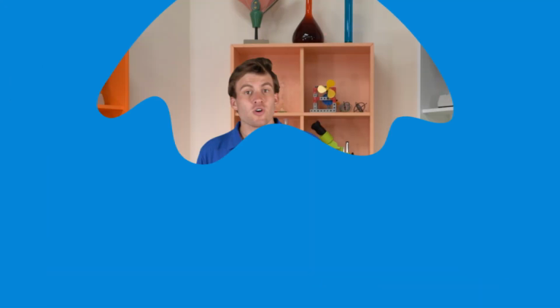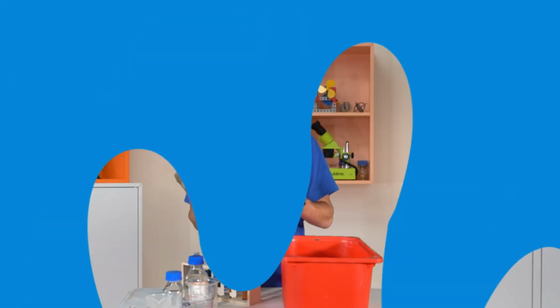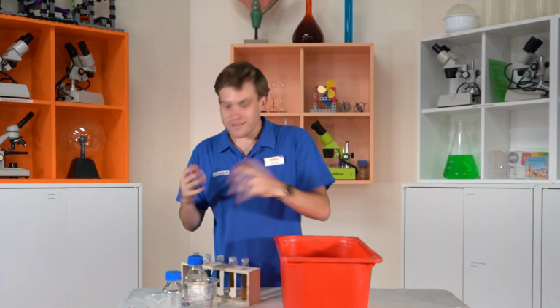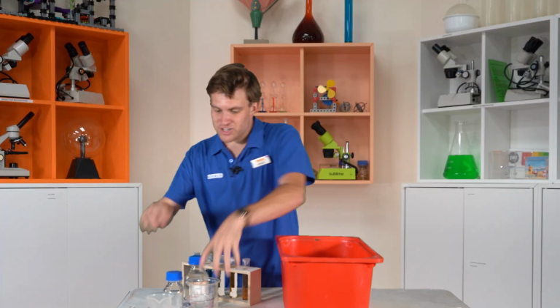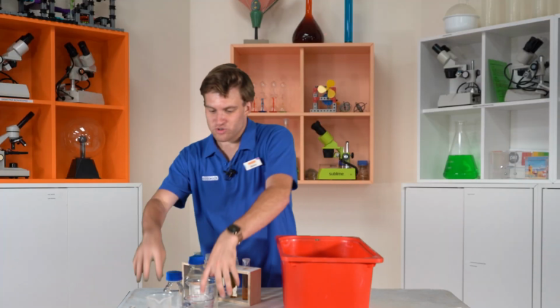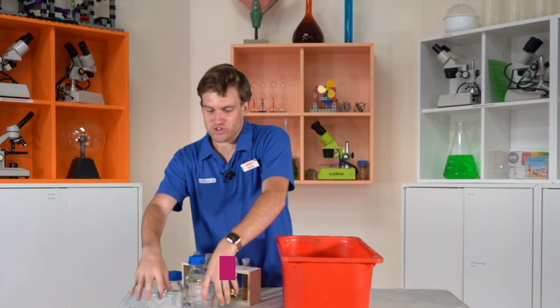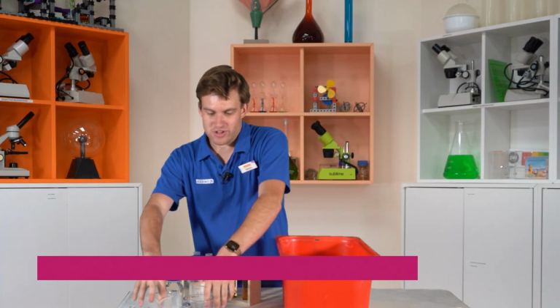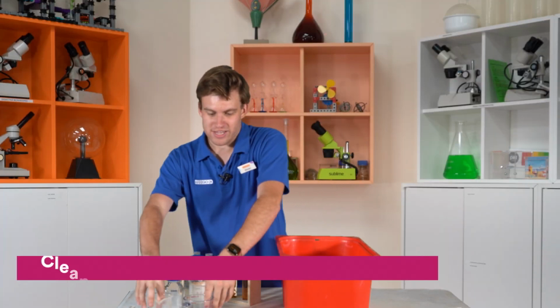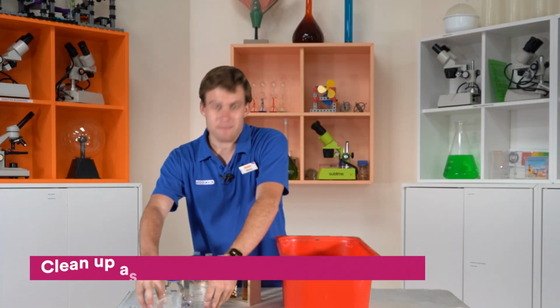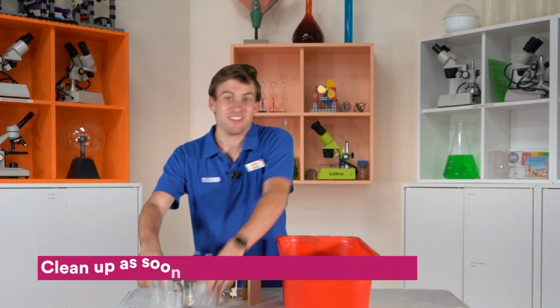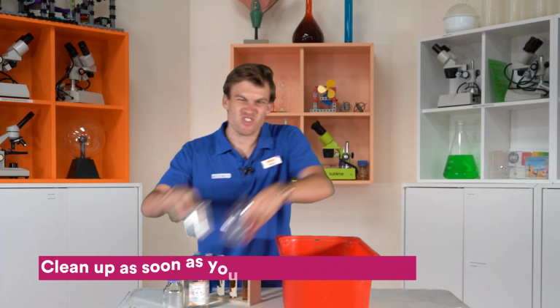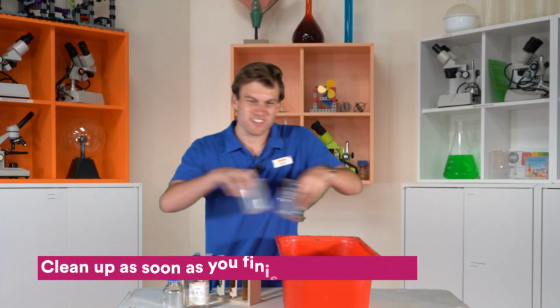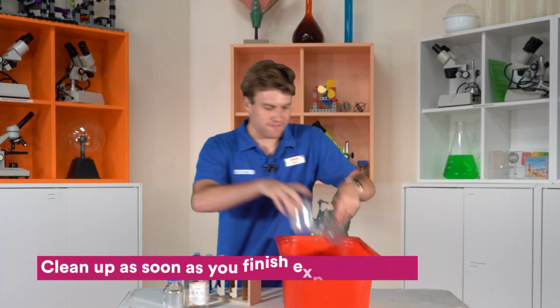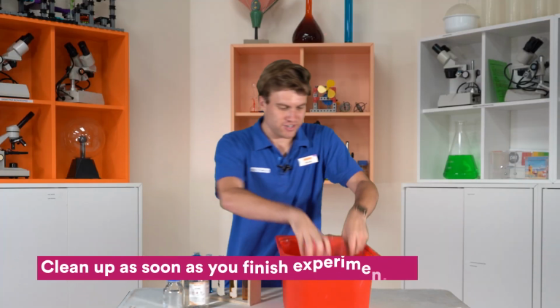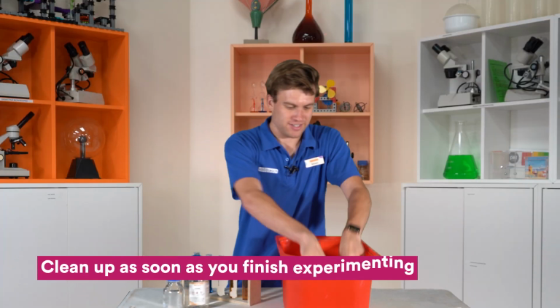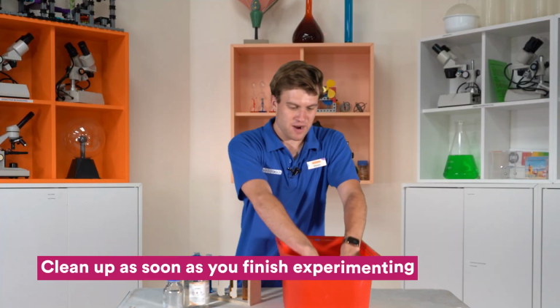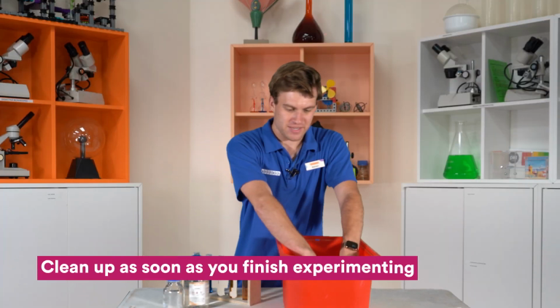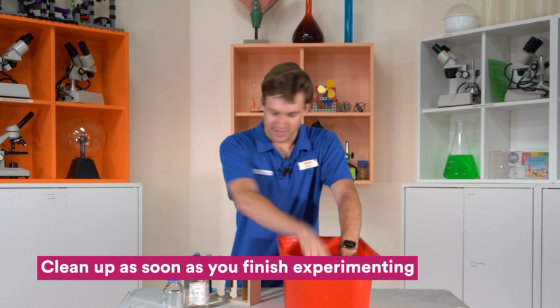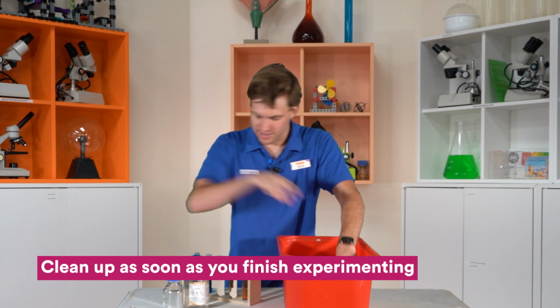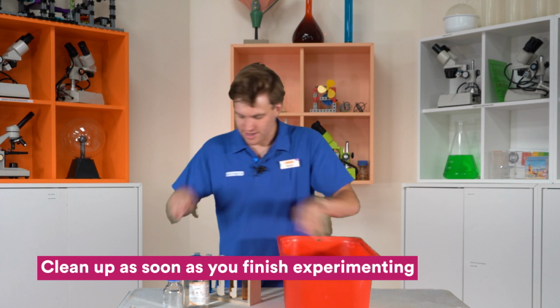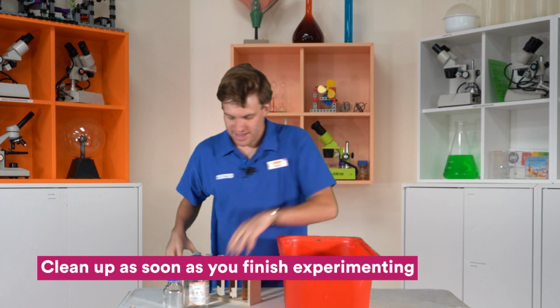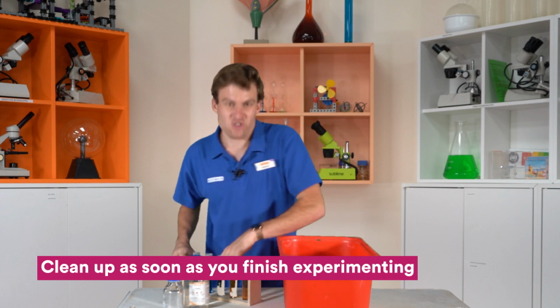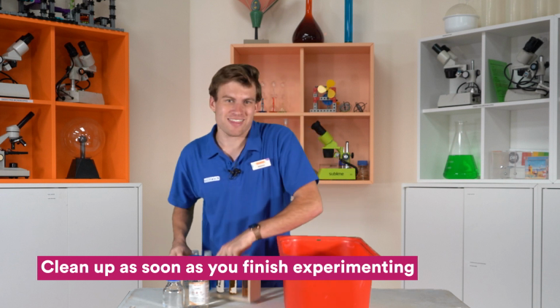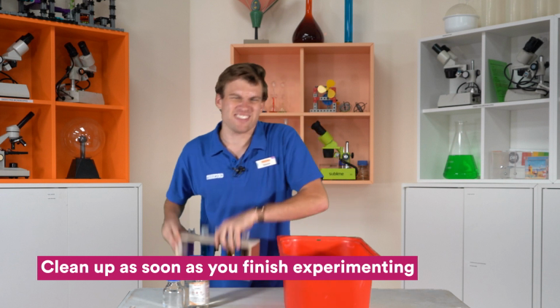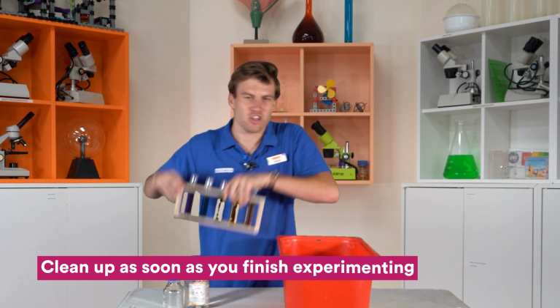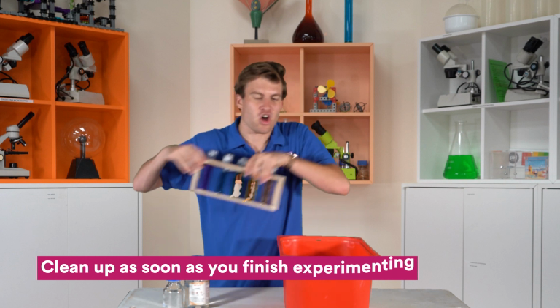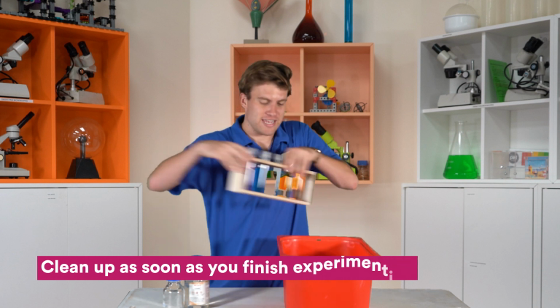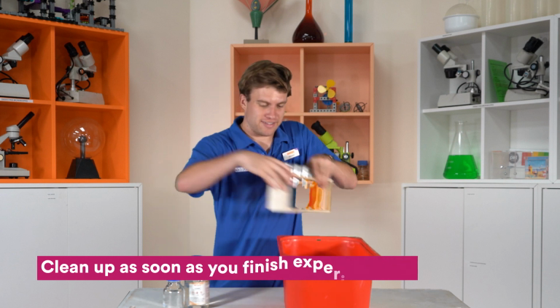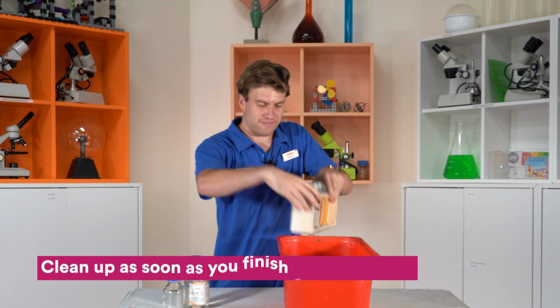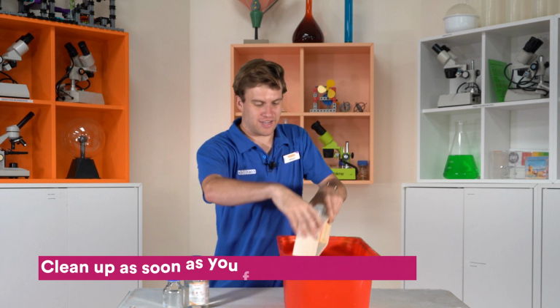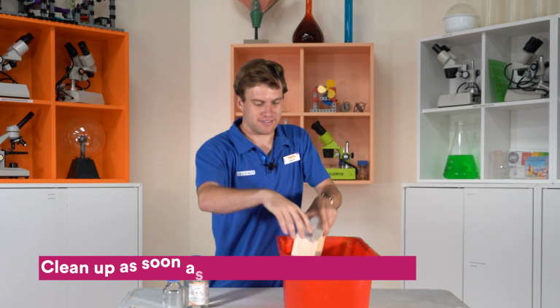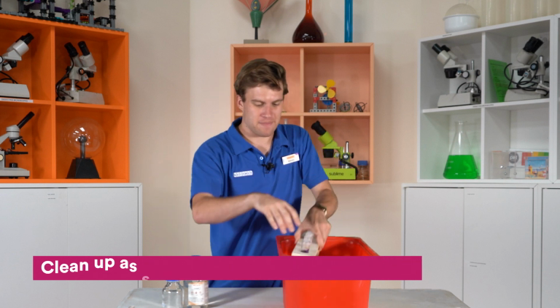Always make sure you clean up as soon as you've finished experimenting. It'll make things a lot easier for next time.